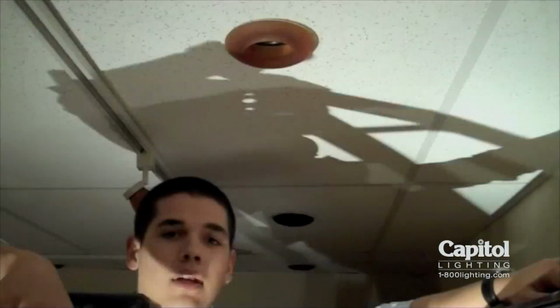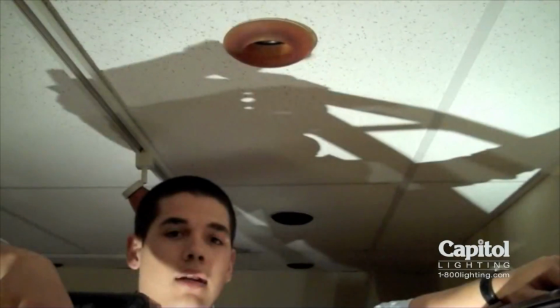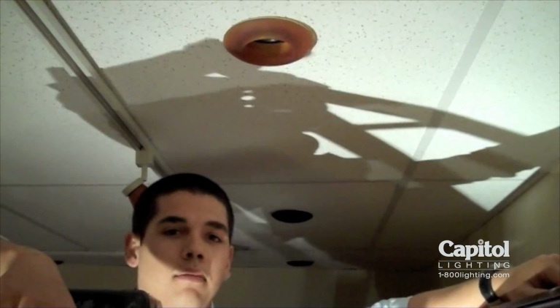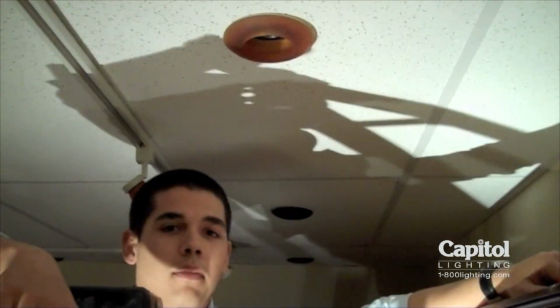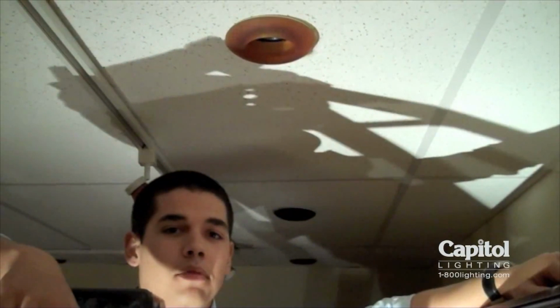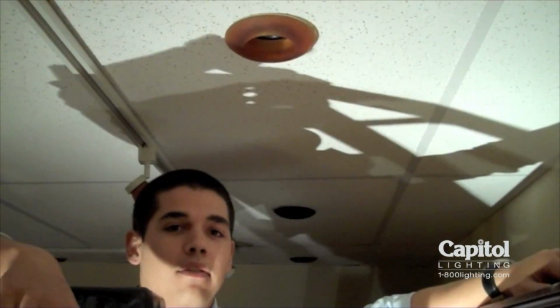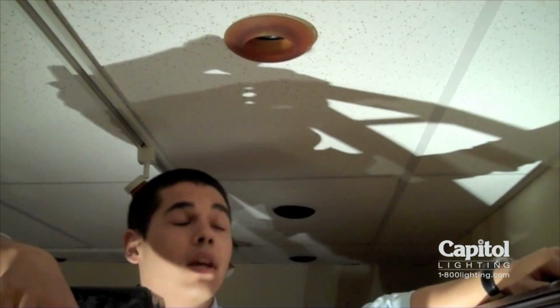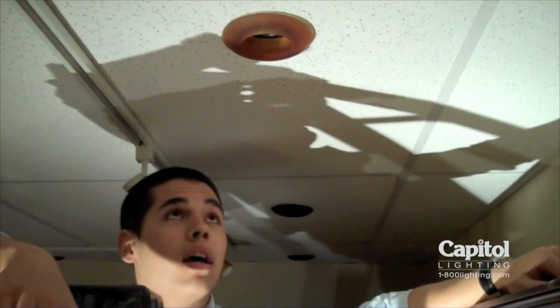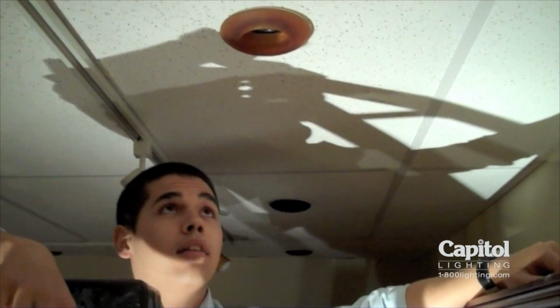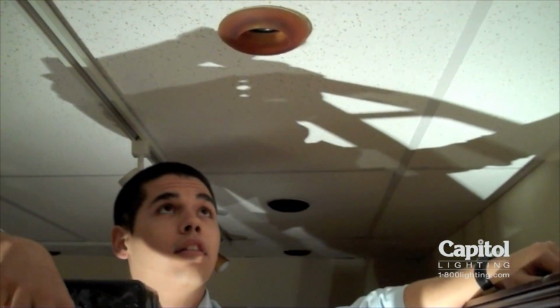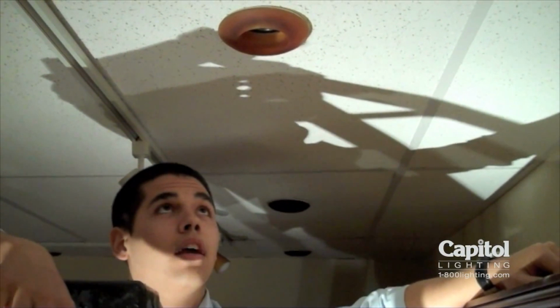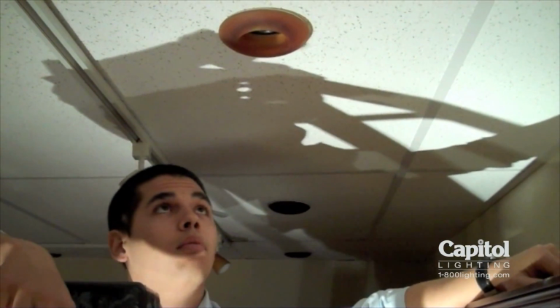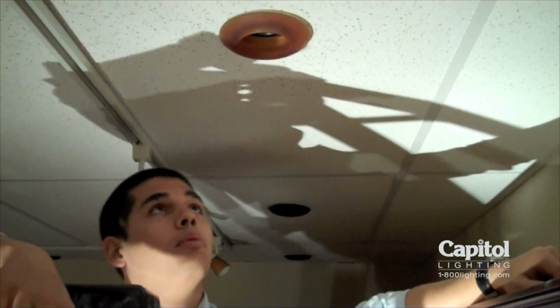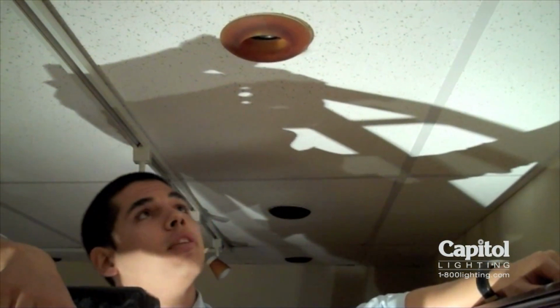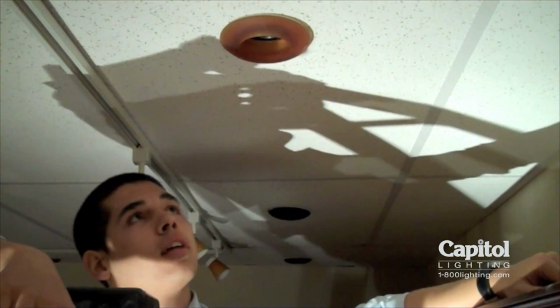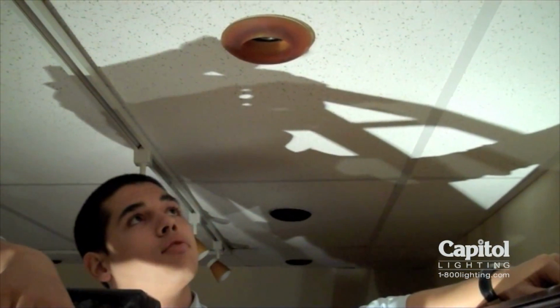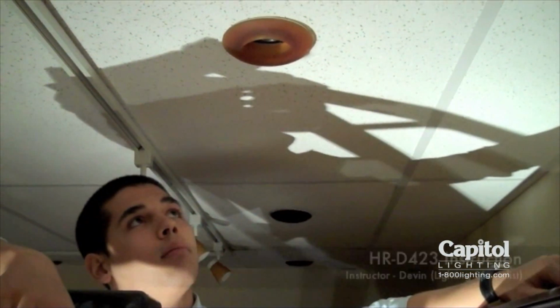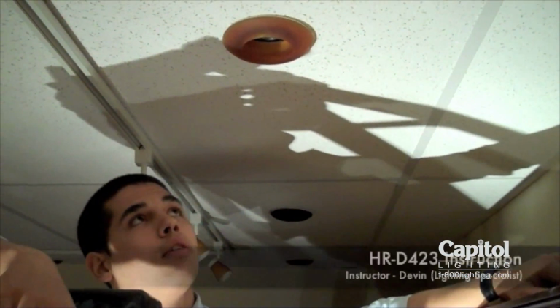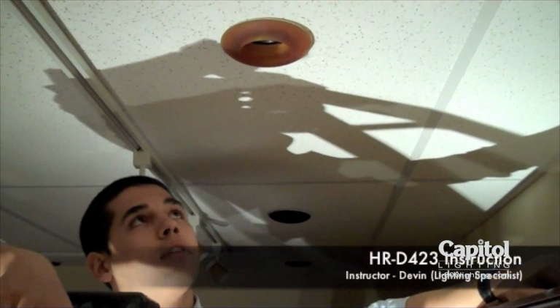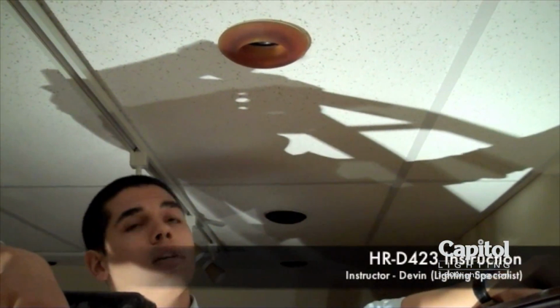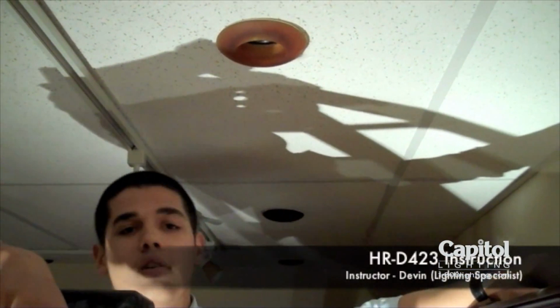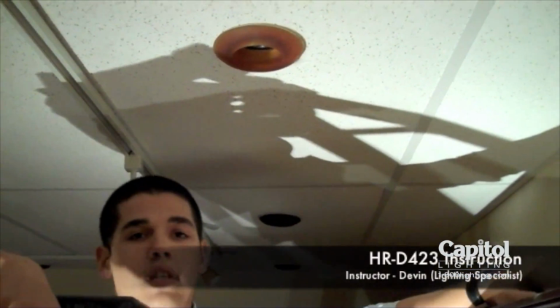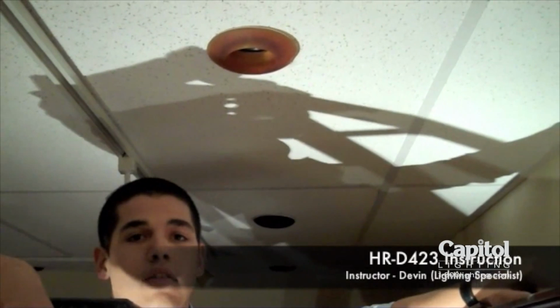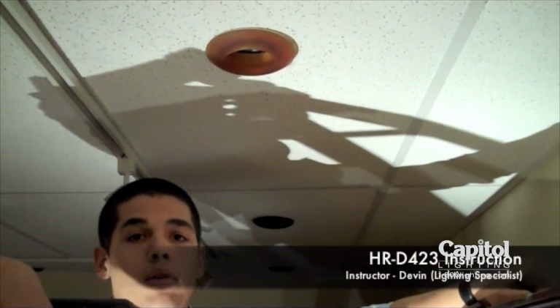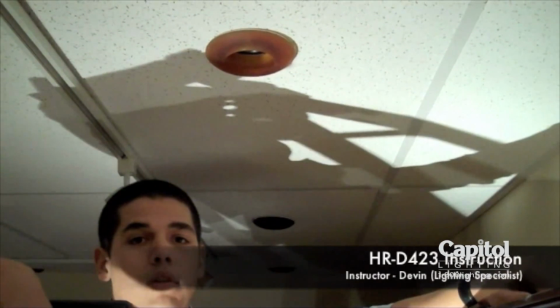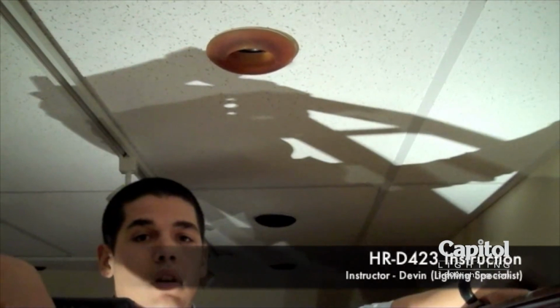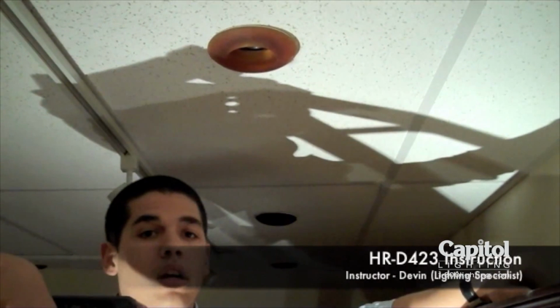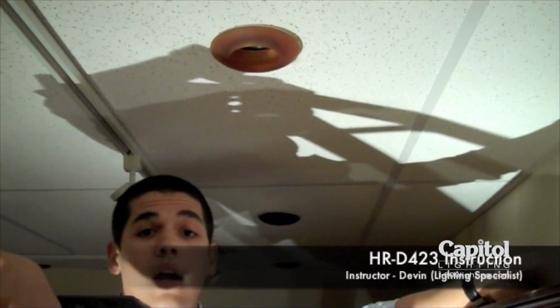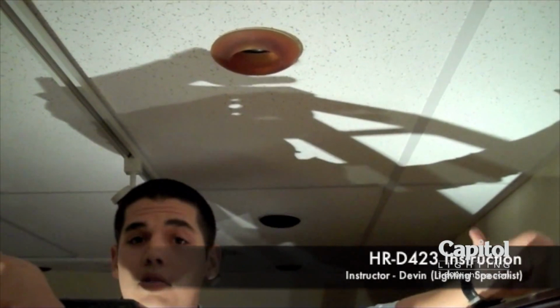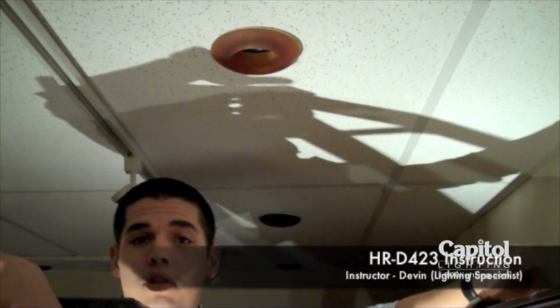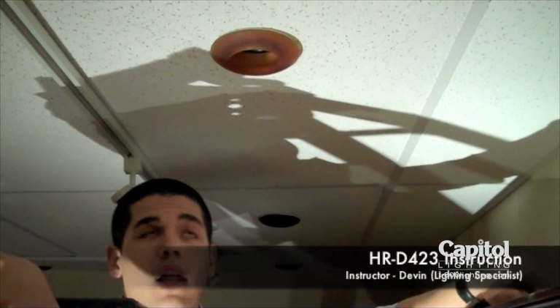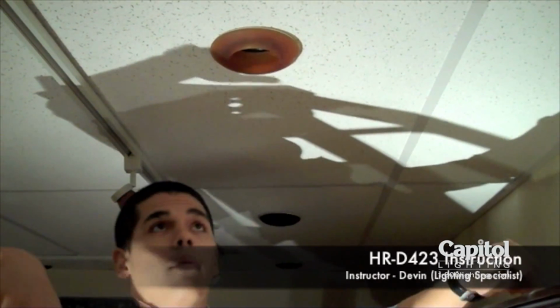Hi, my name is Devin, and today we will be taking the trim off the HR-D423 and switching the lamp.